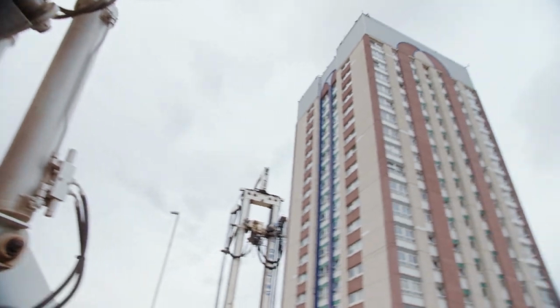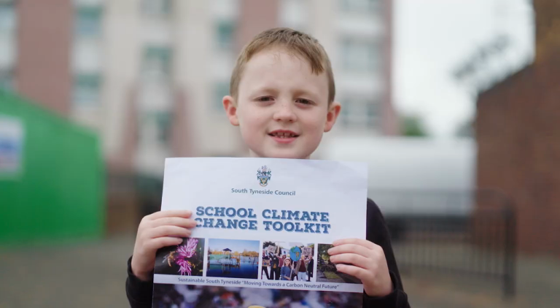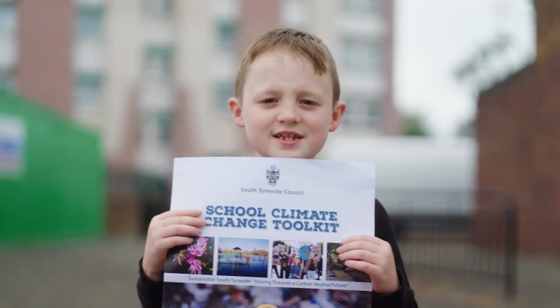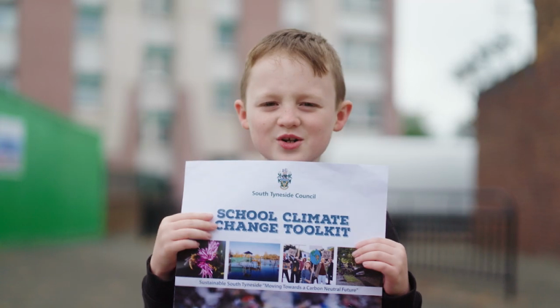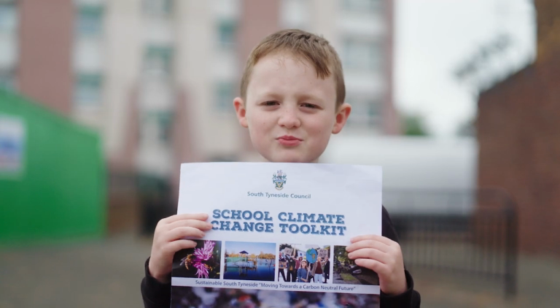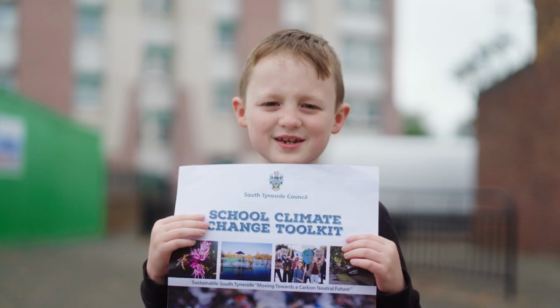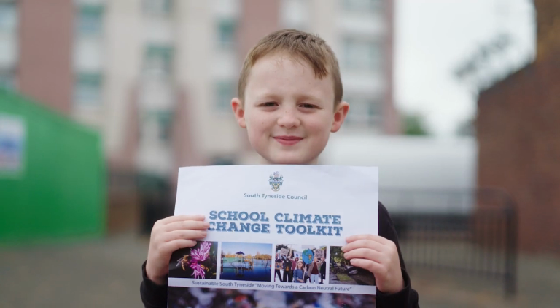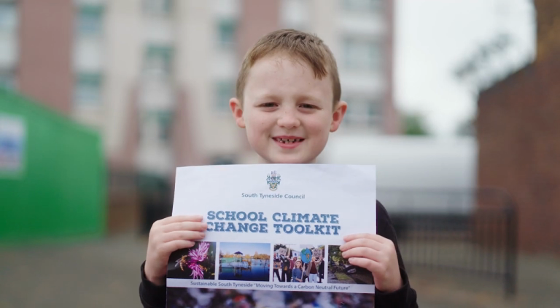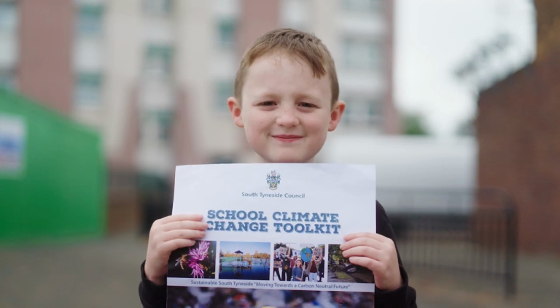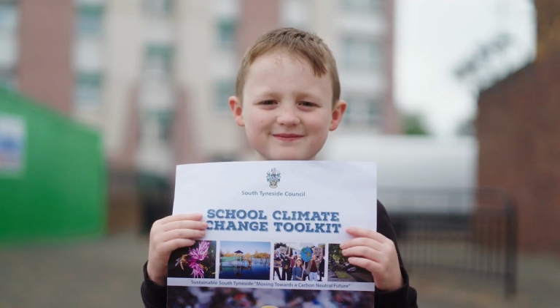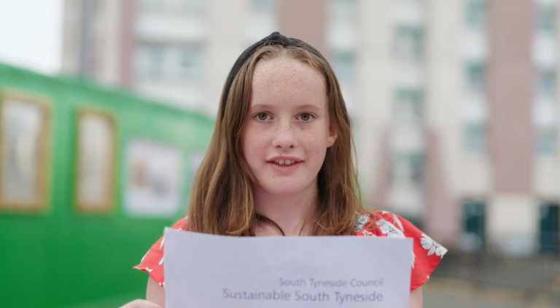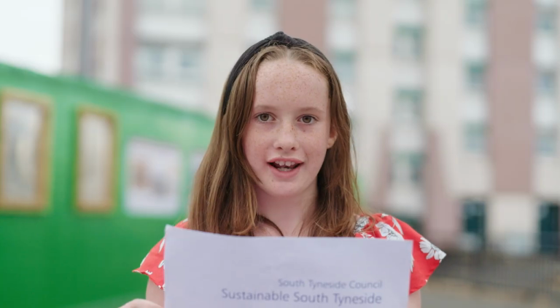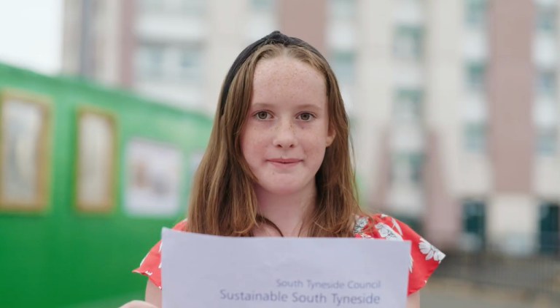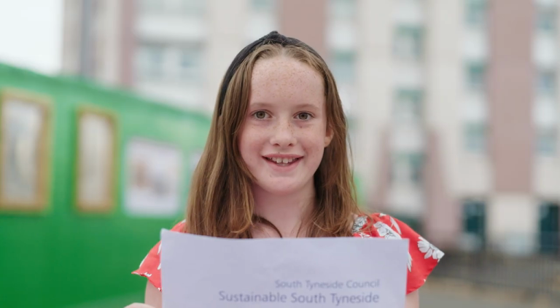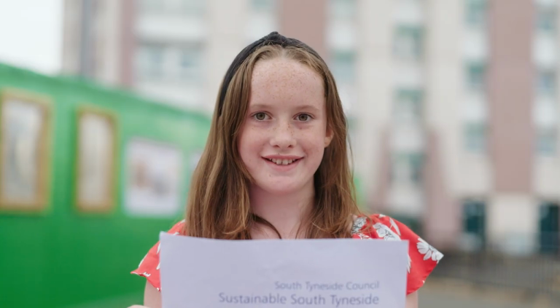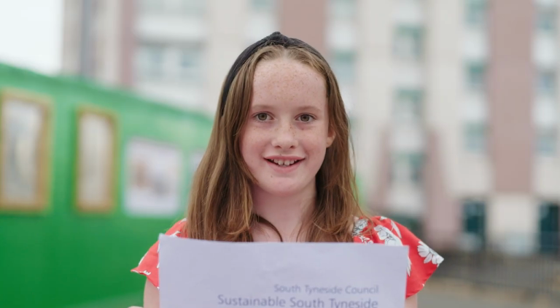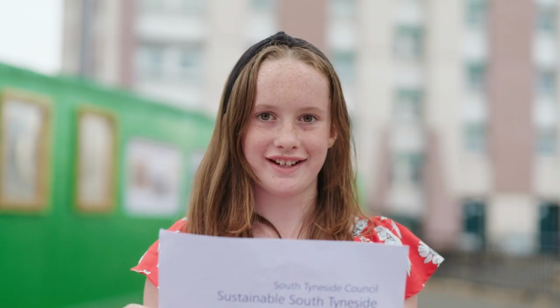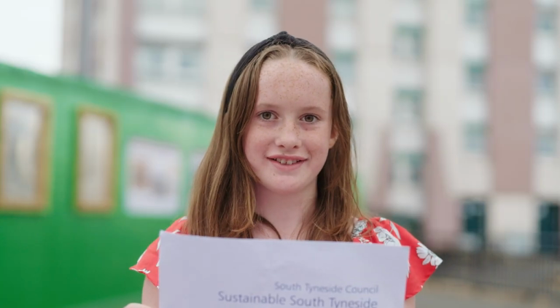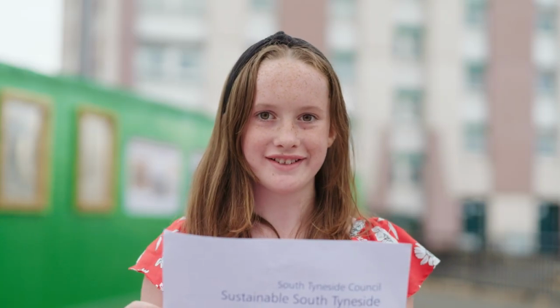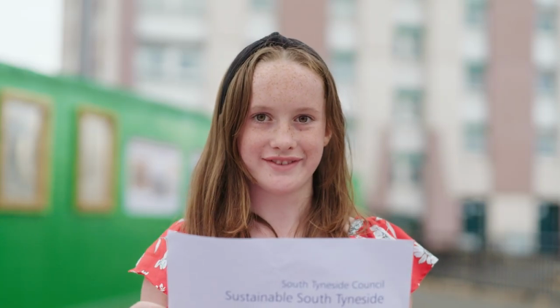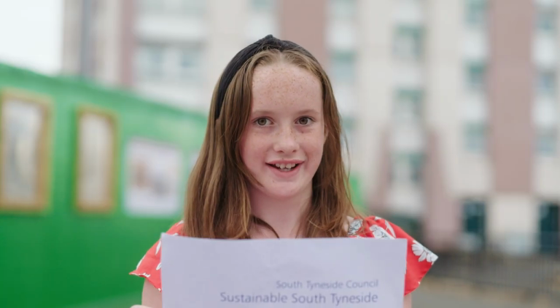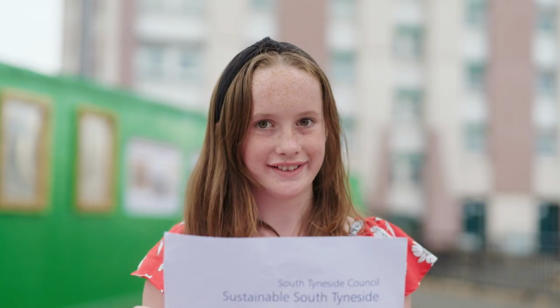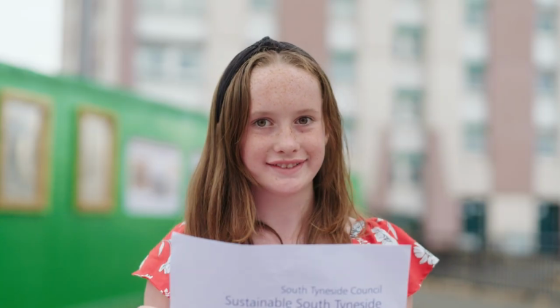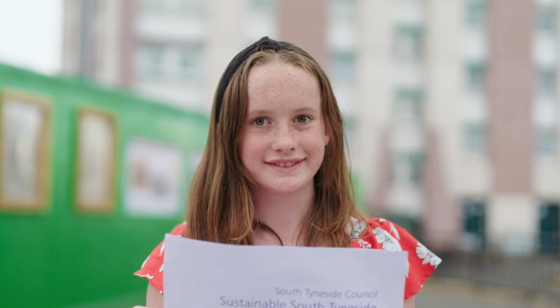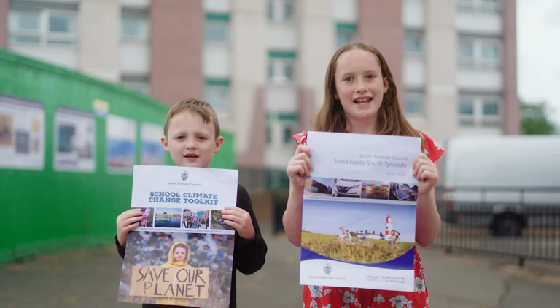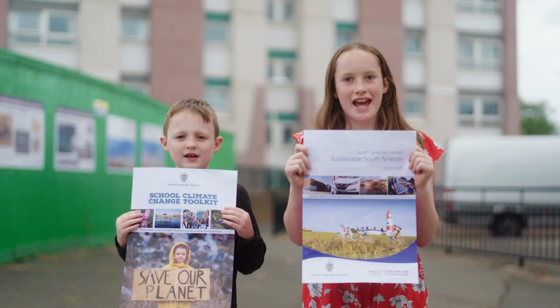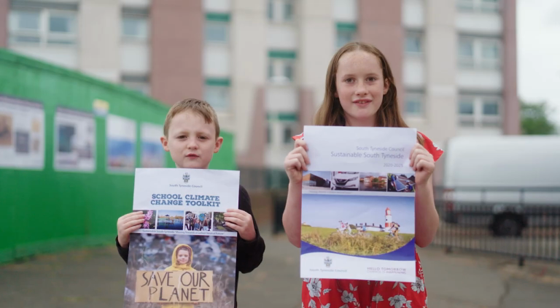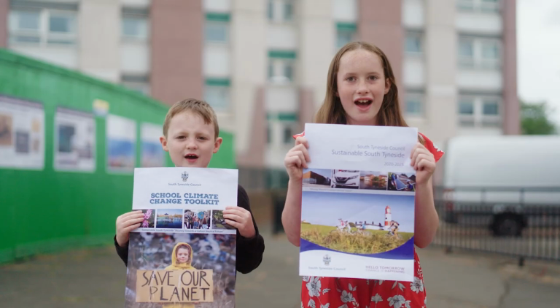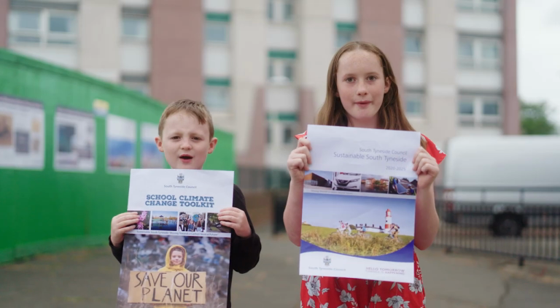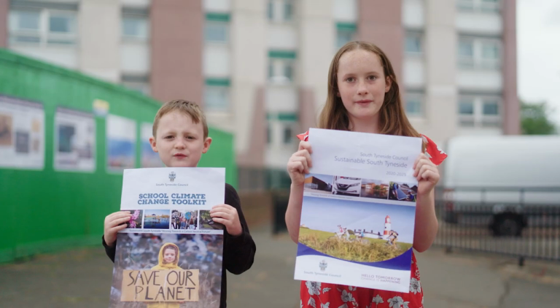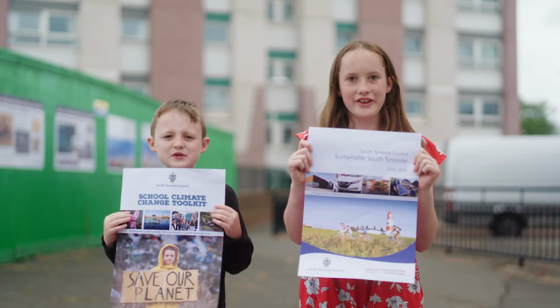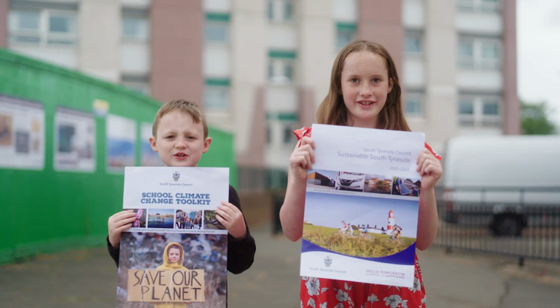There's no planet B. The climate is changing, so should we. It's for our future.